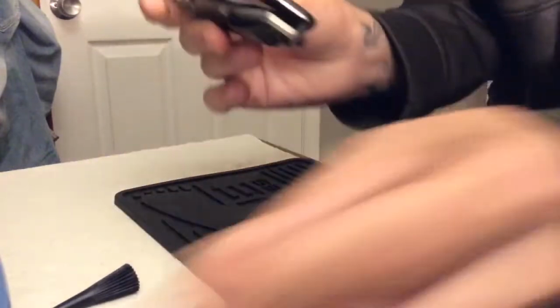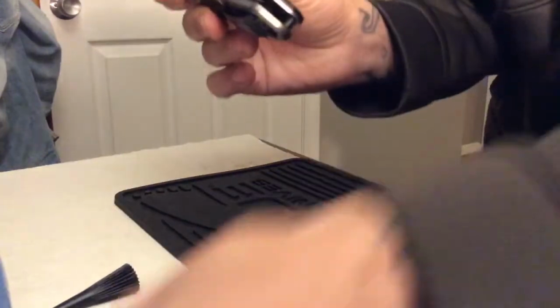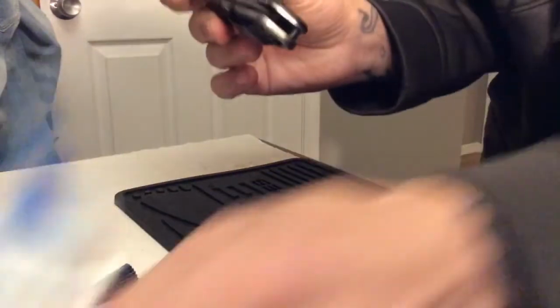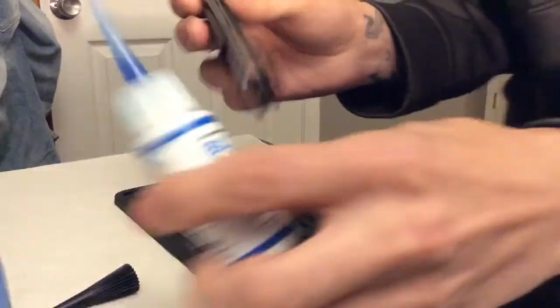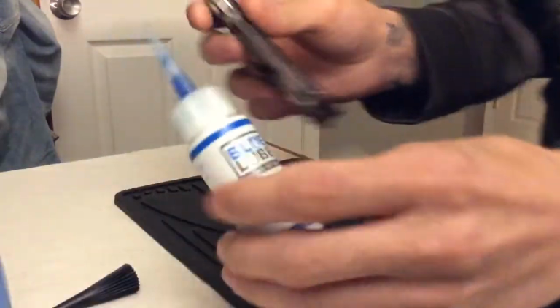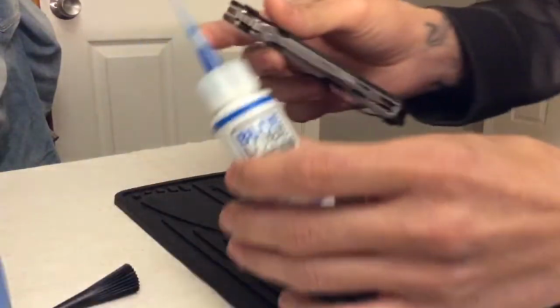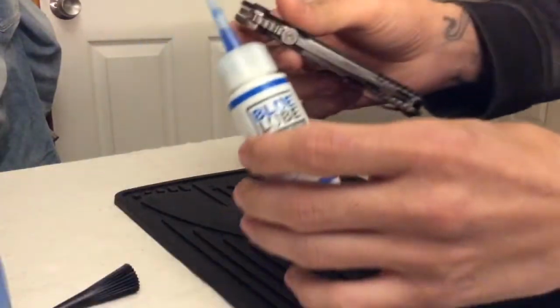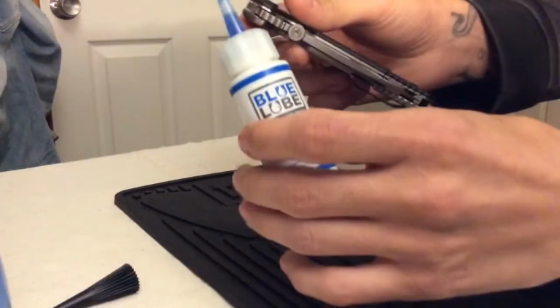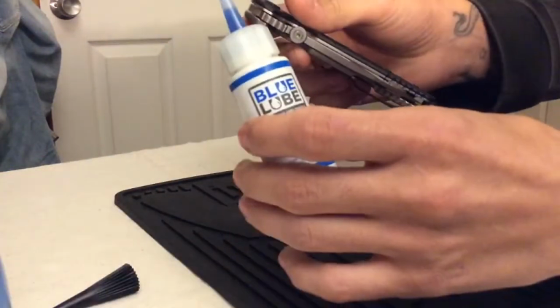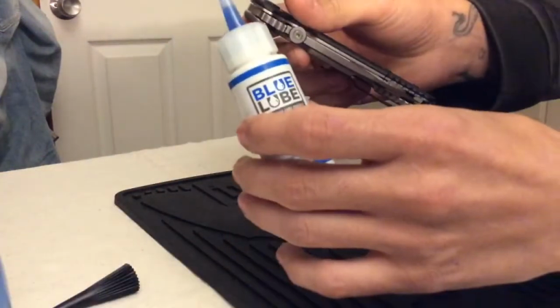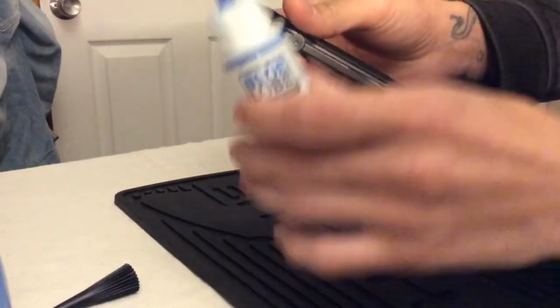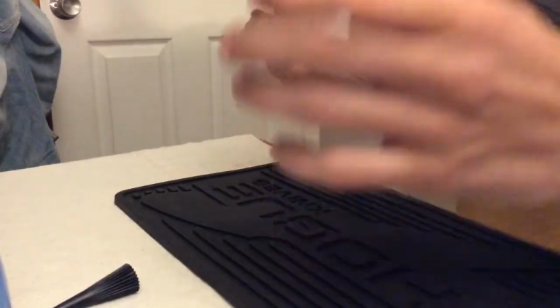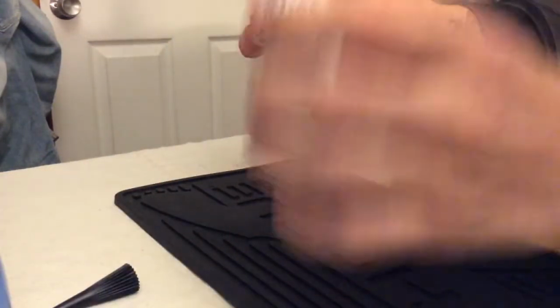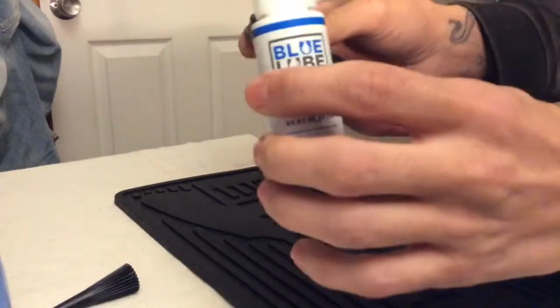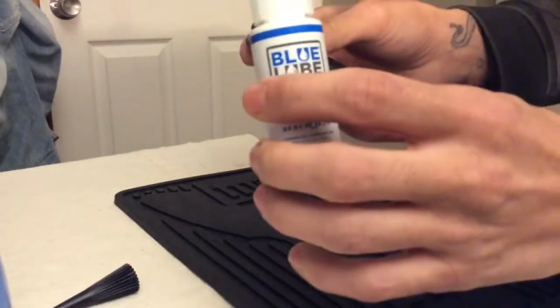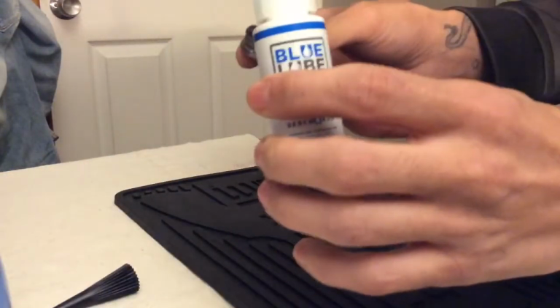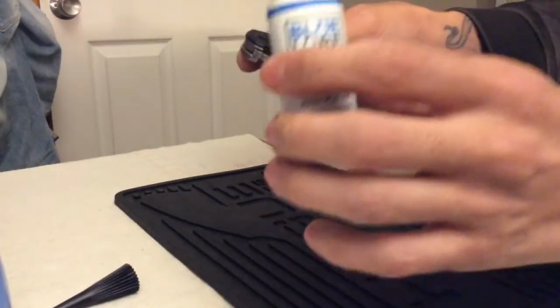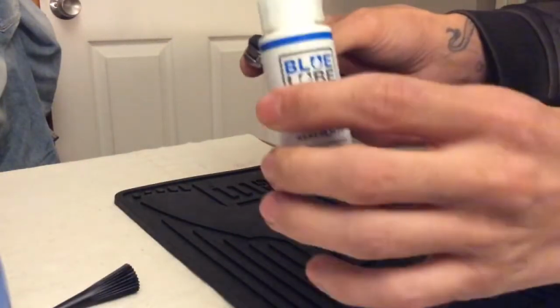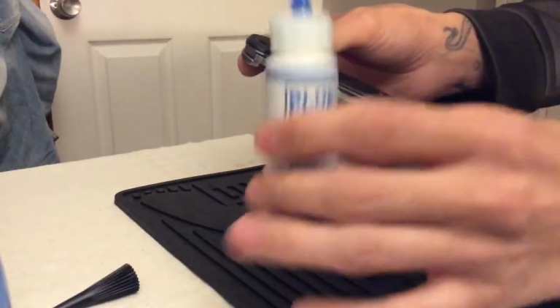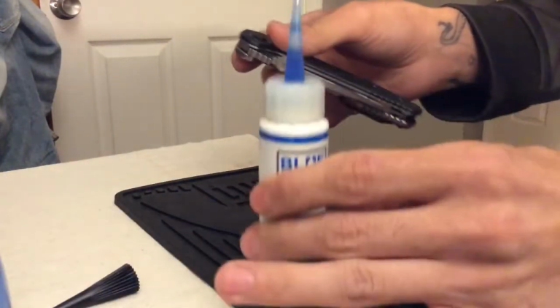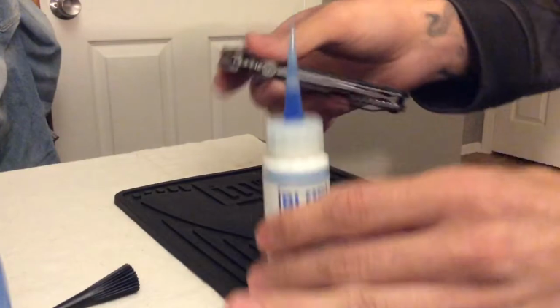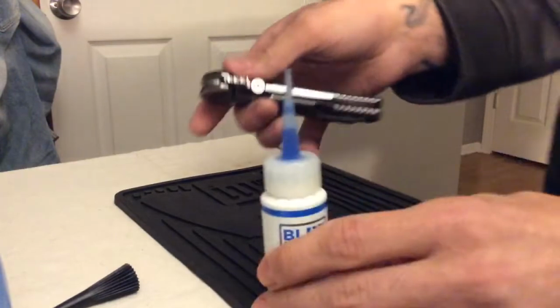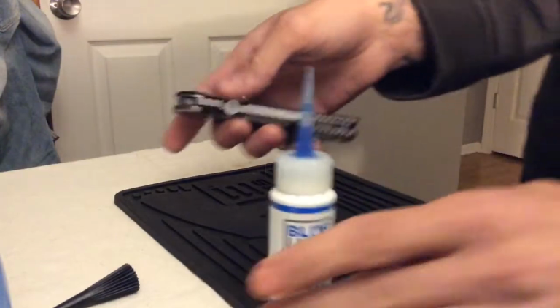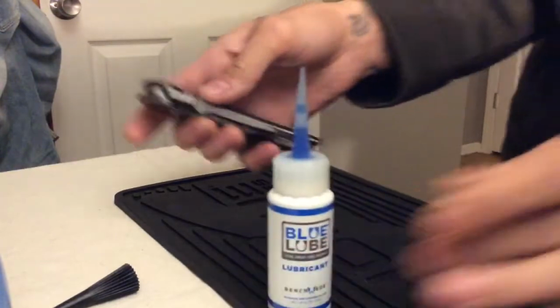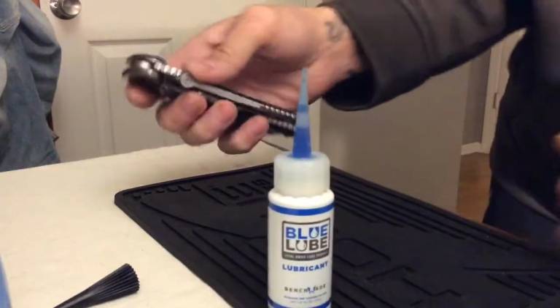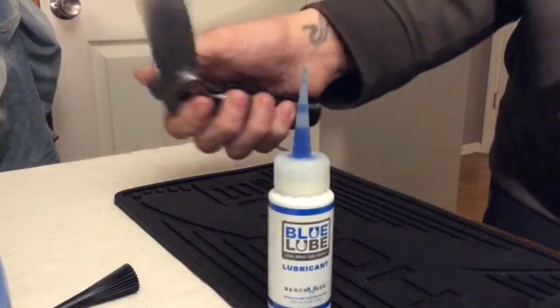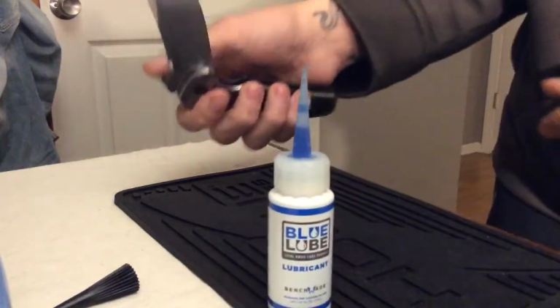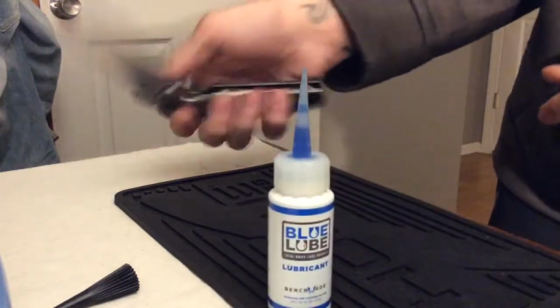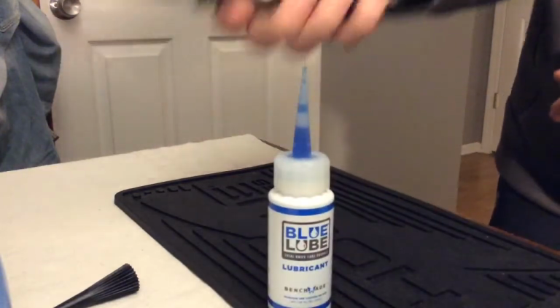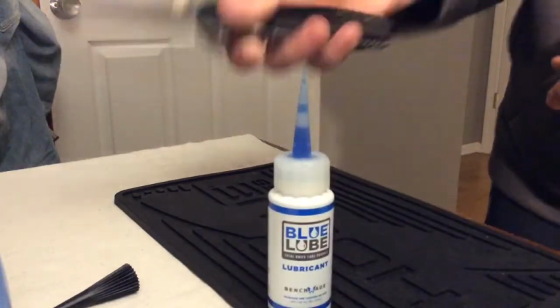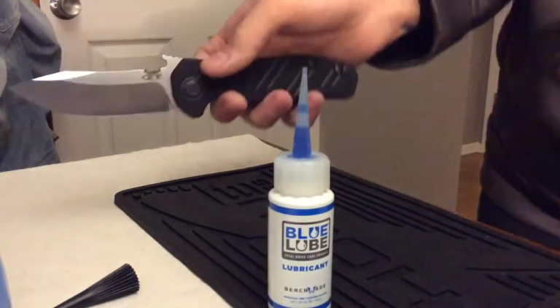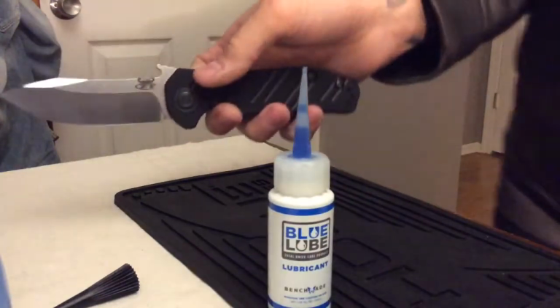I use this for the pivots too. This is amazing stuff. Thank you.